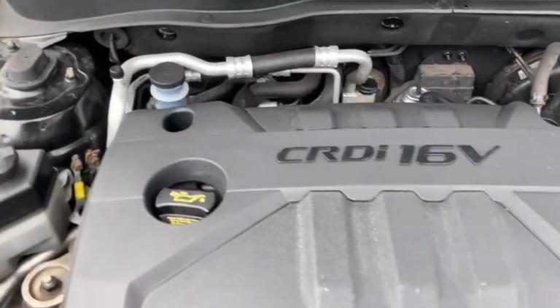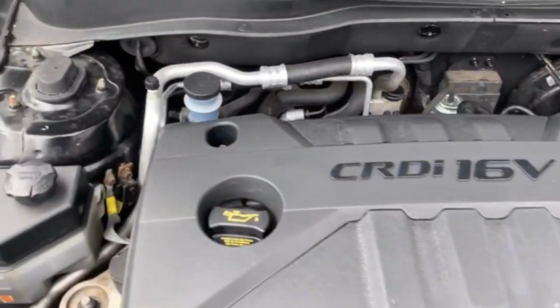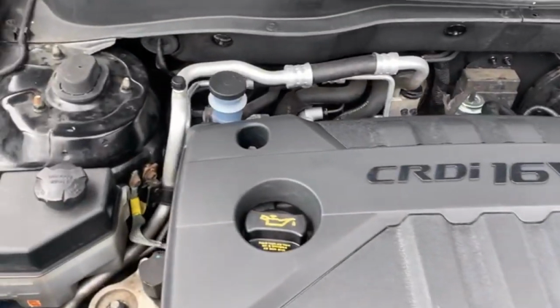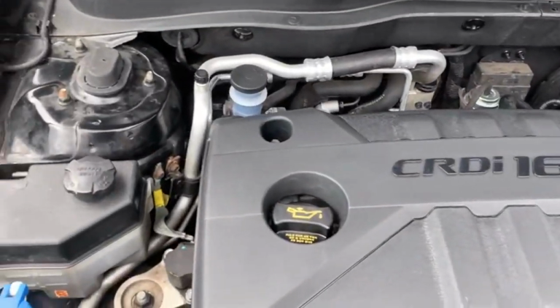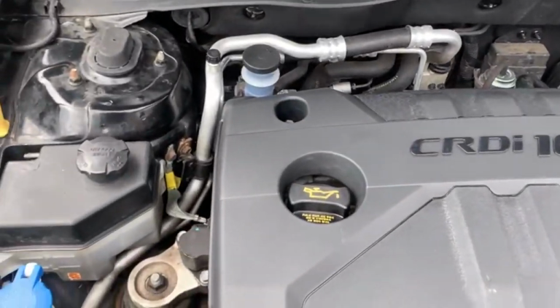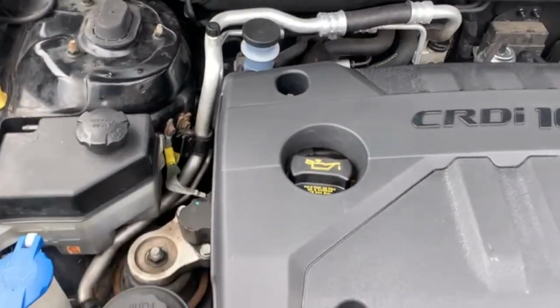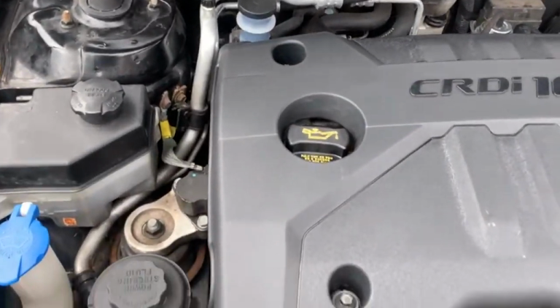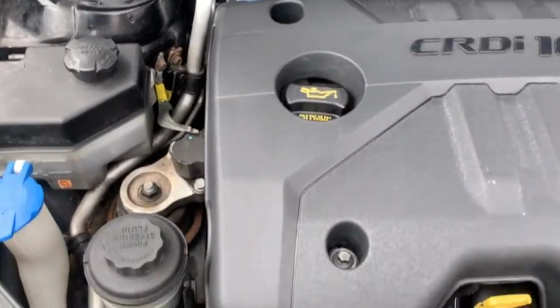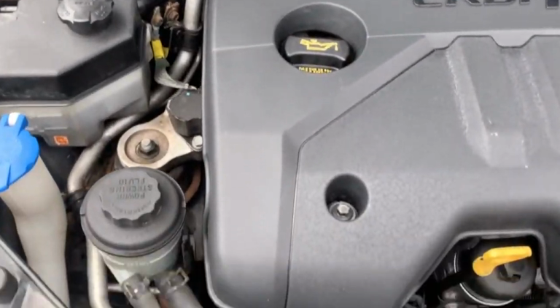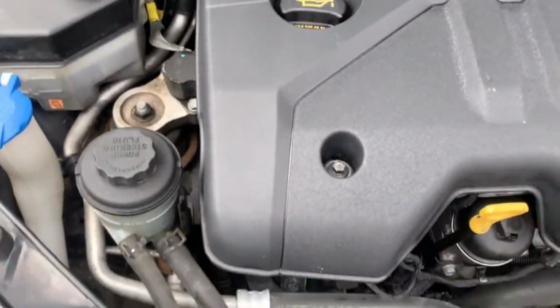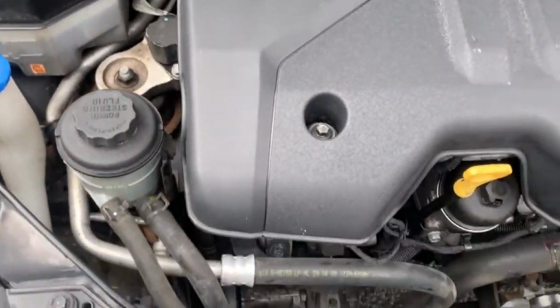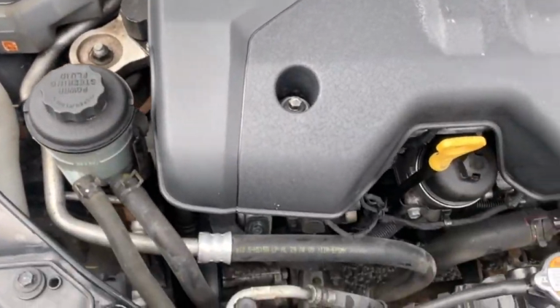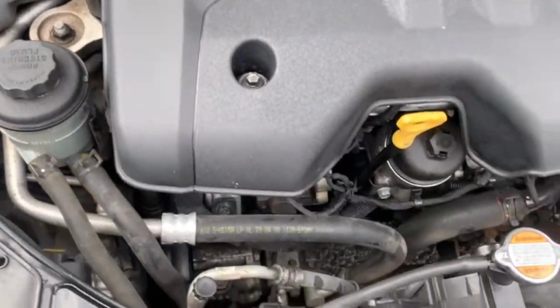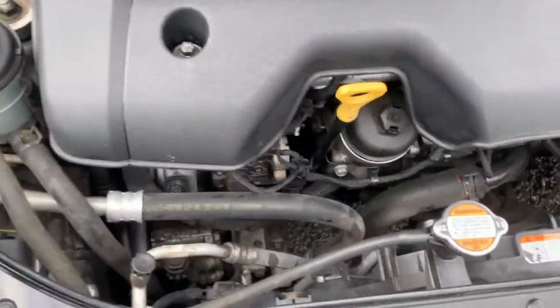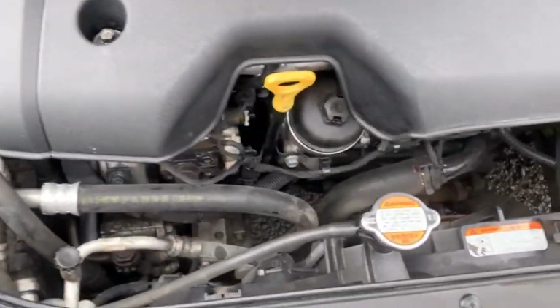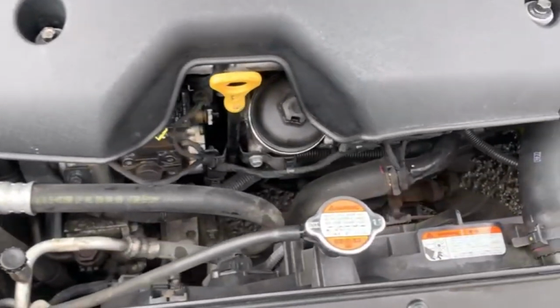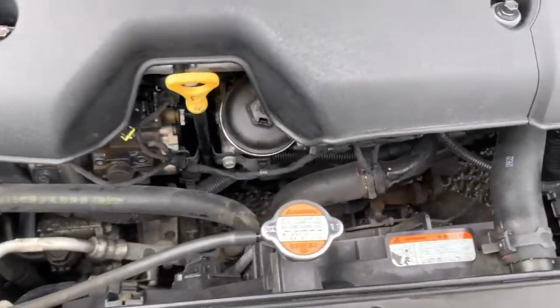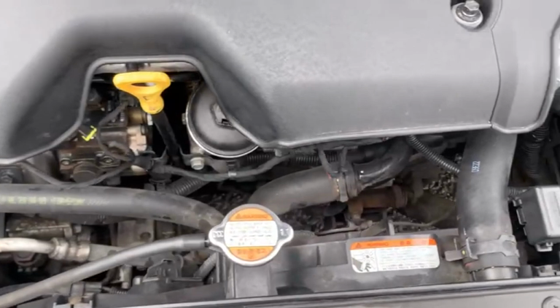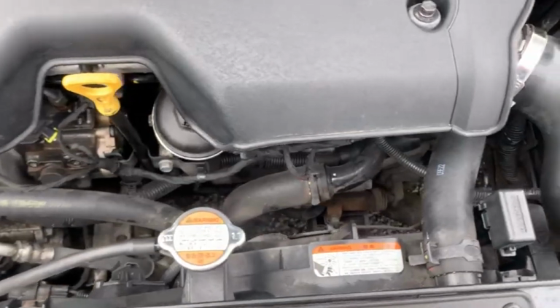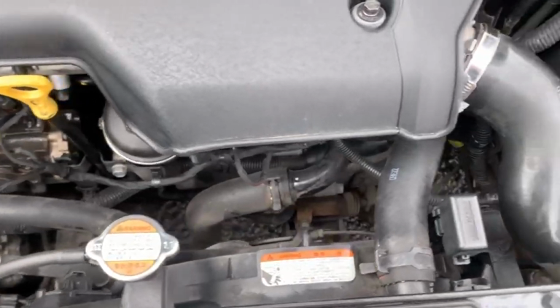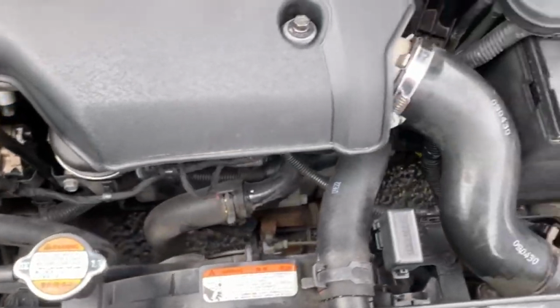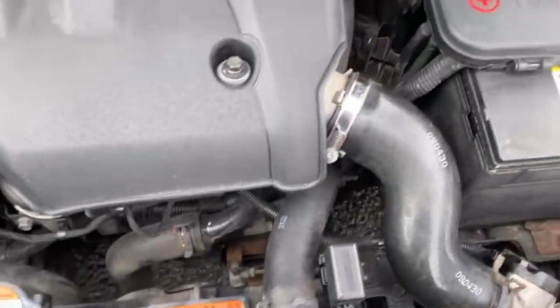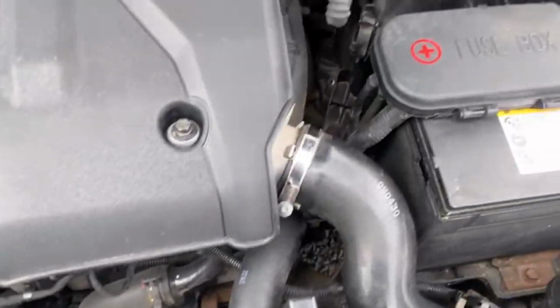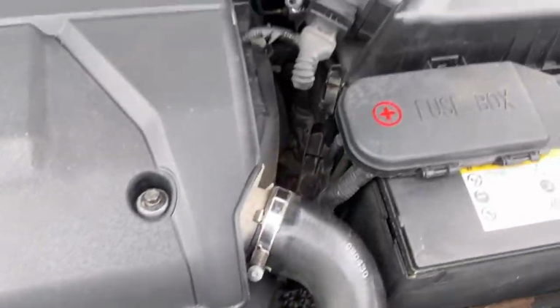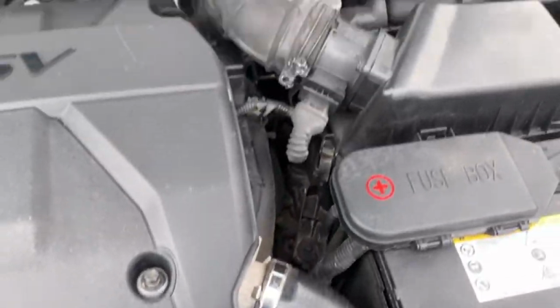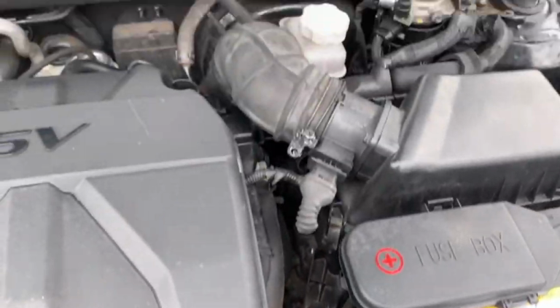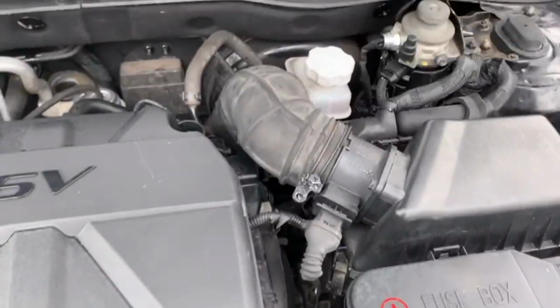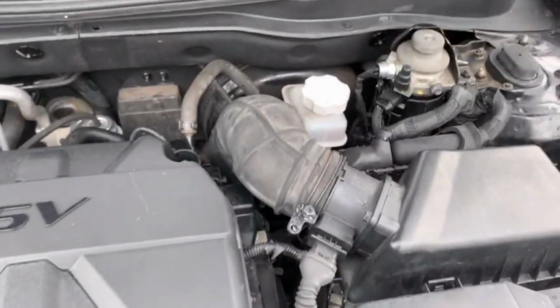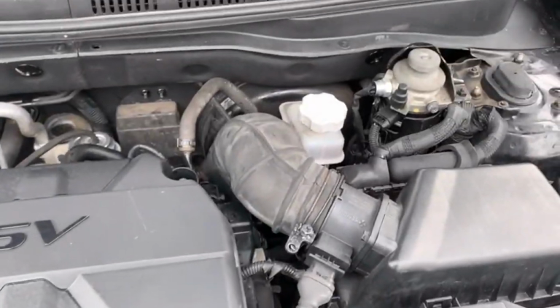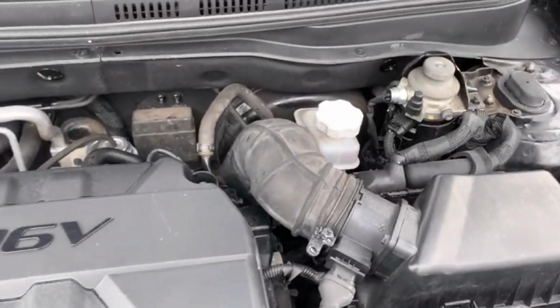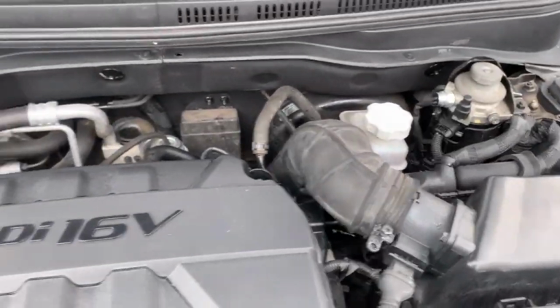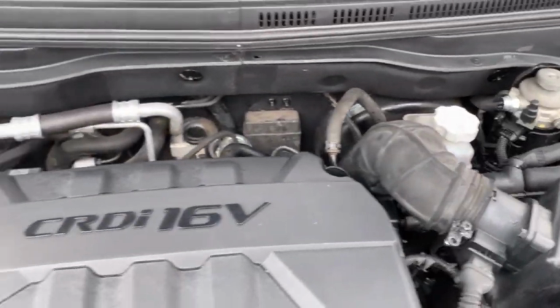I'll just give you a quick show under the bonnet. It's quite hard on the video but I'll try my best, just trying to show that it is free from any leaks of any sort.